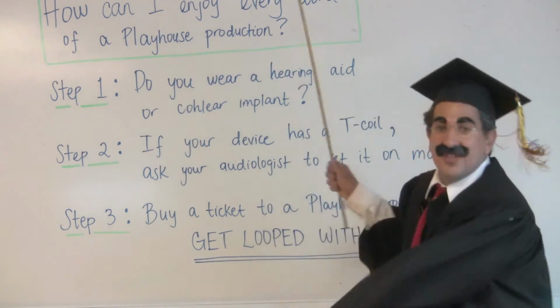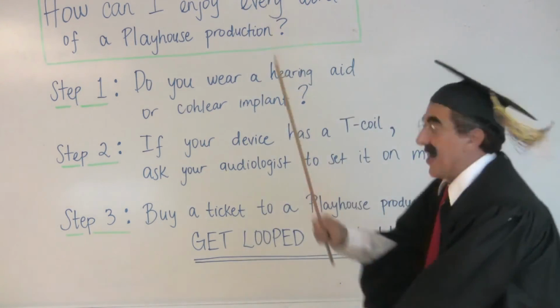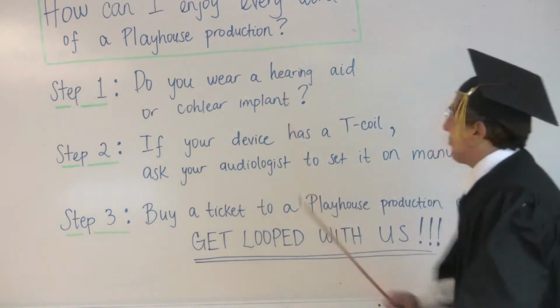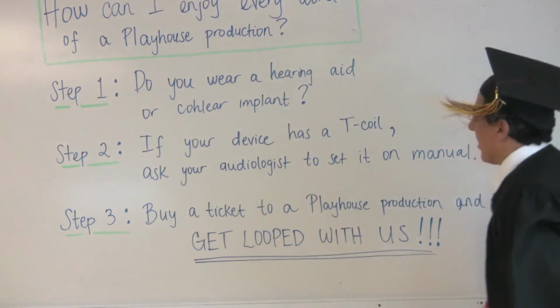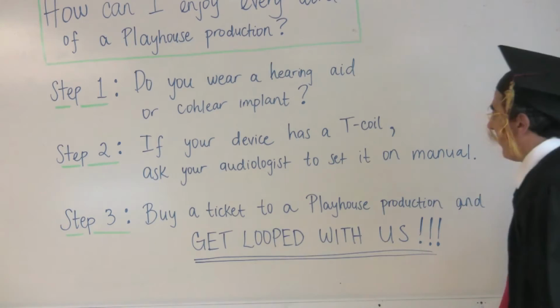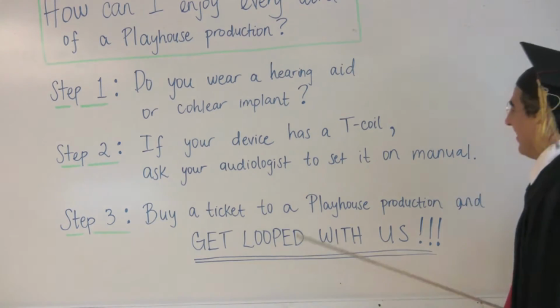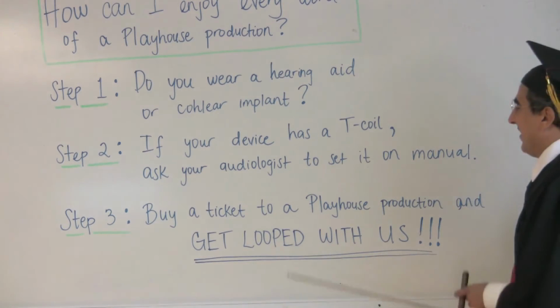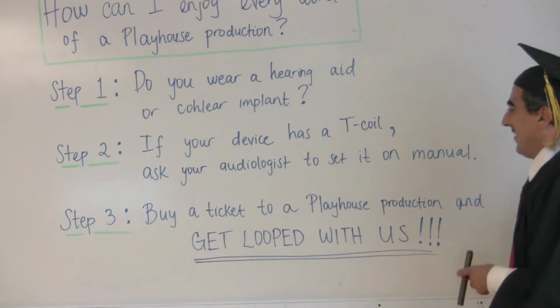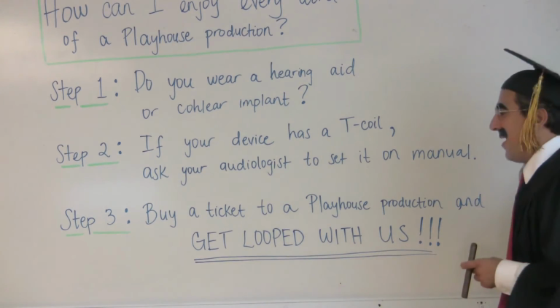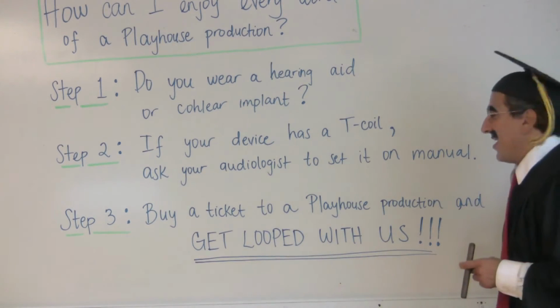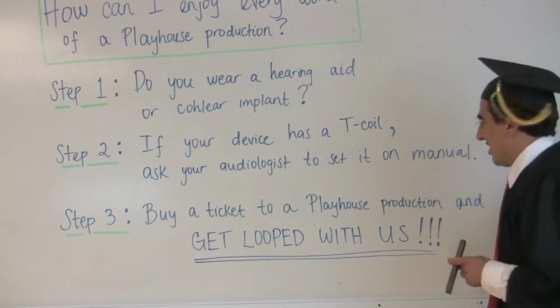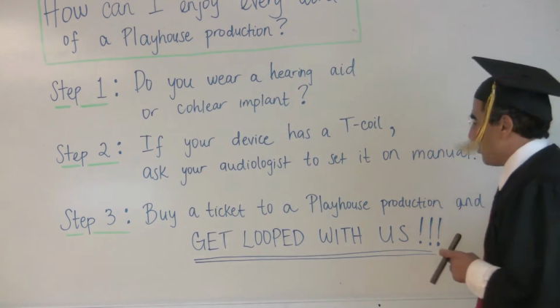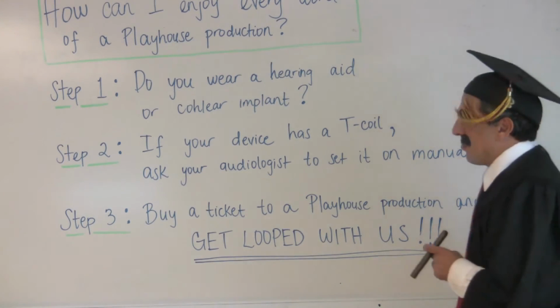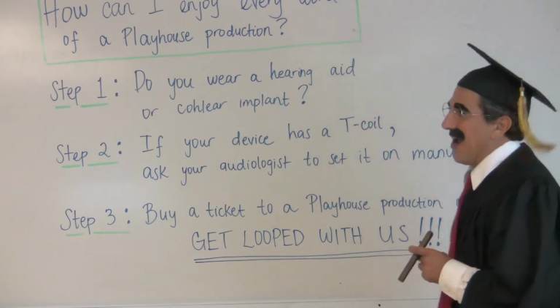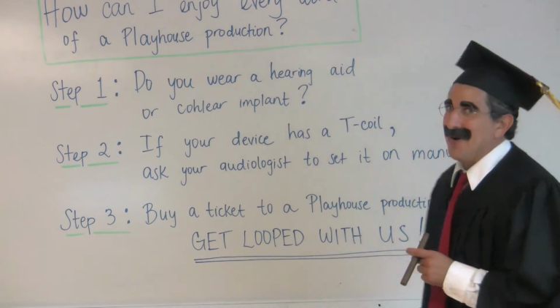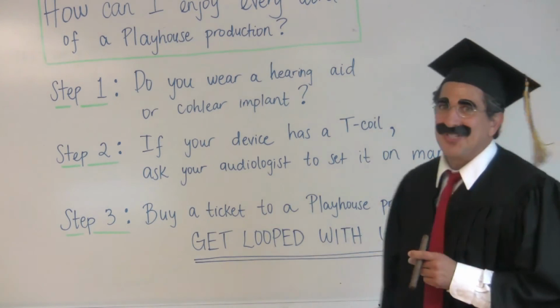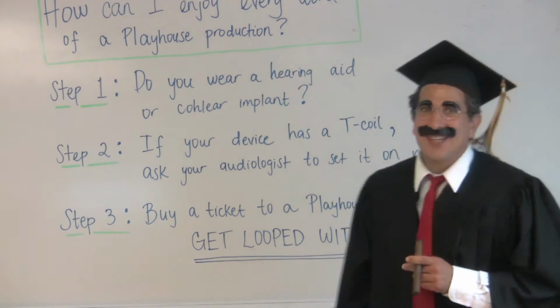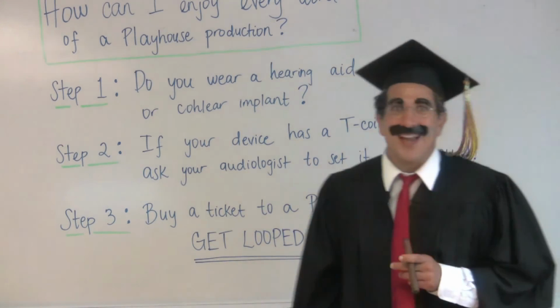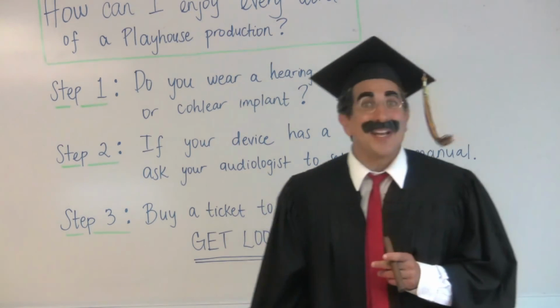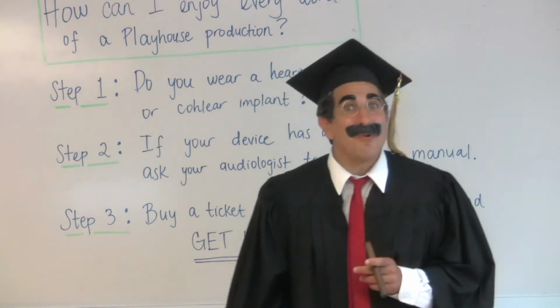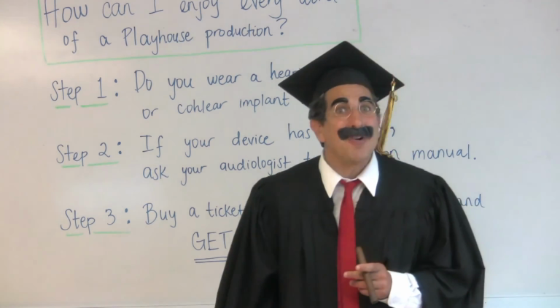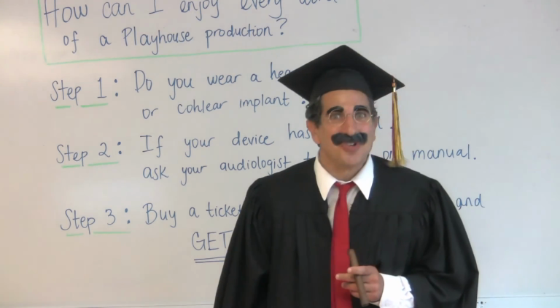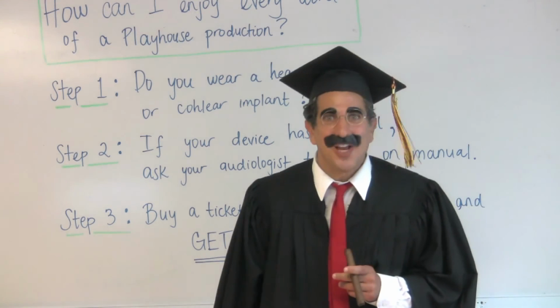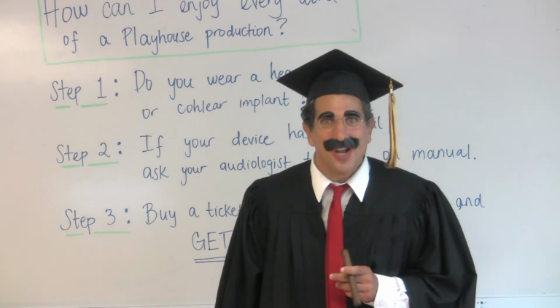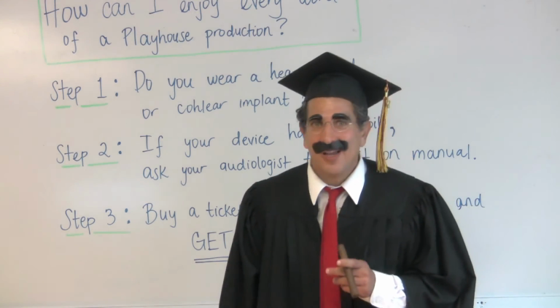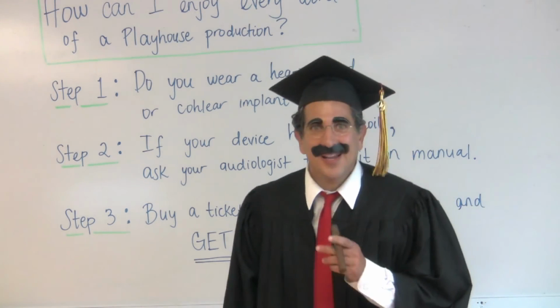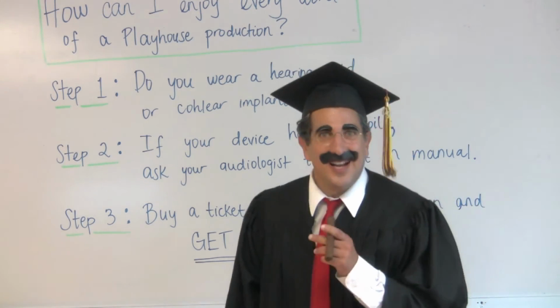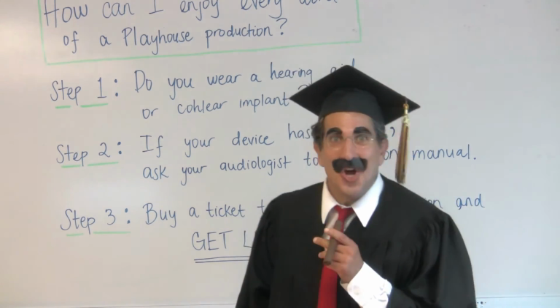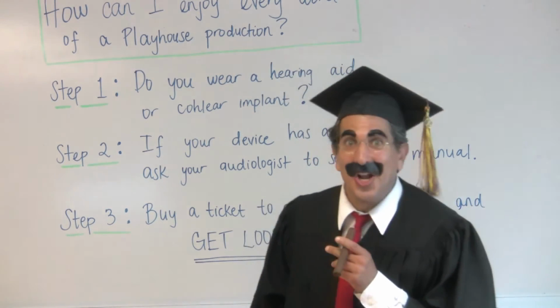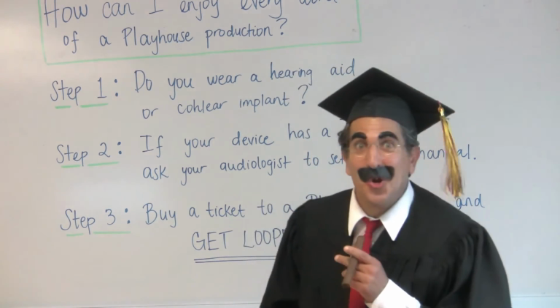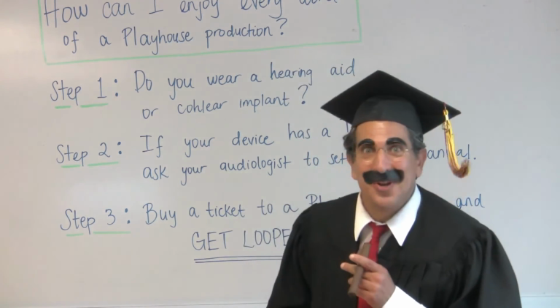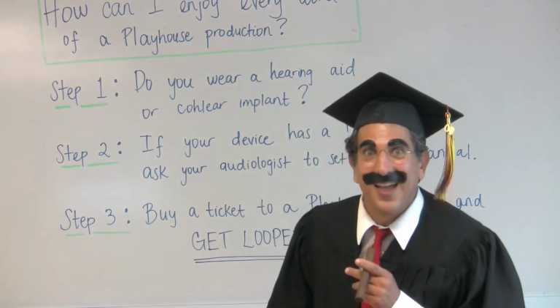Step three: buy a ticket to the Playhouse. Antenna Roucher sent you. Let's all get looped together.